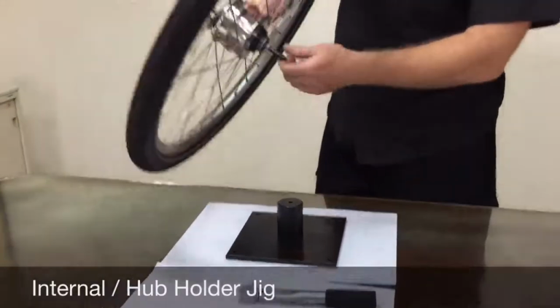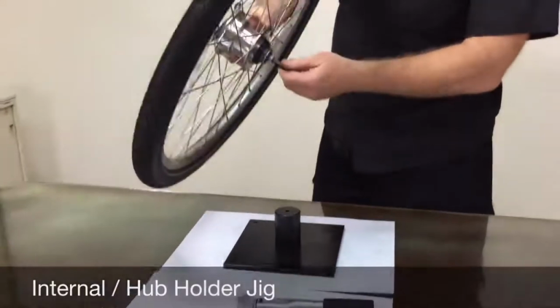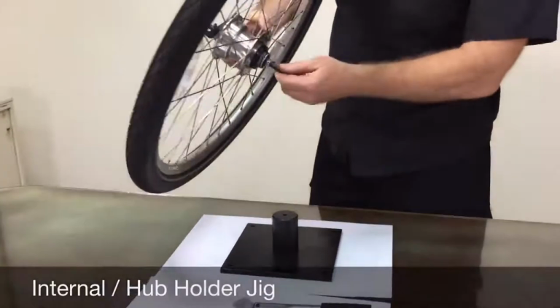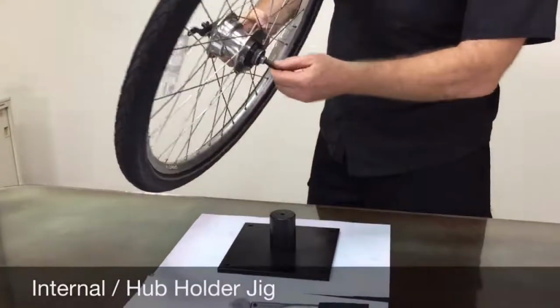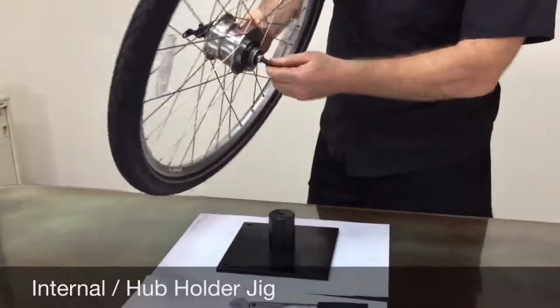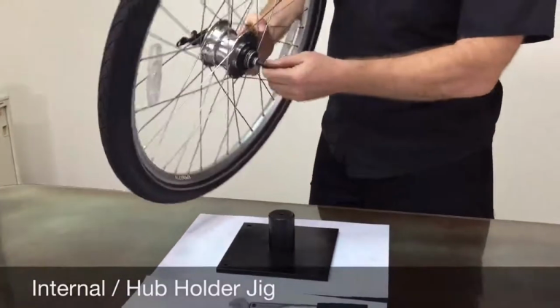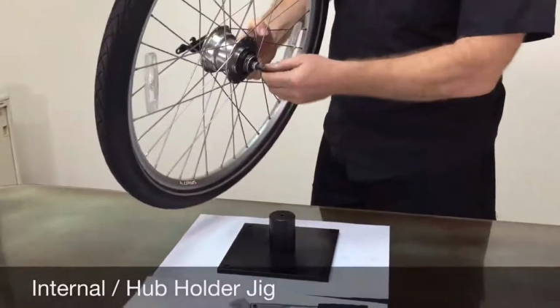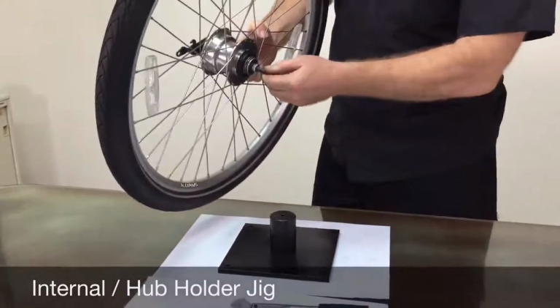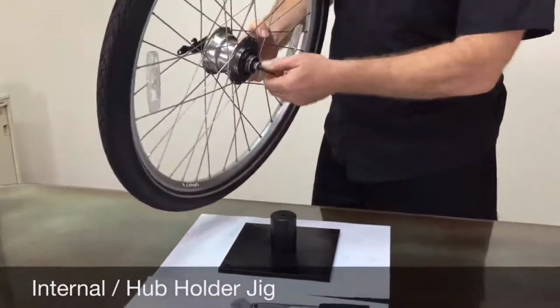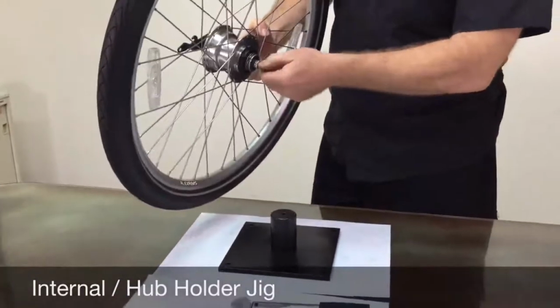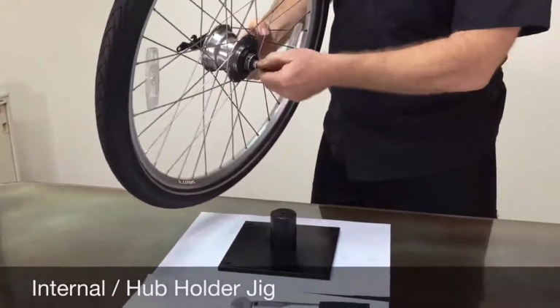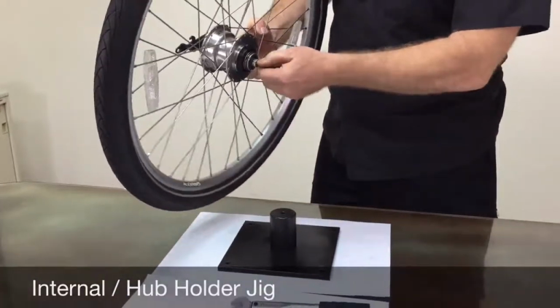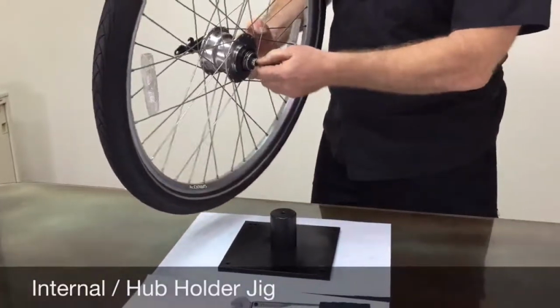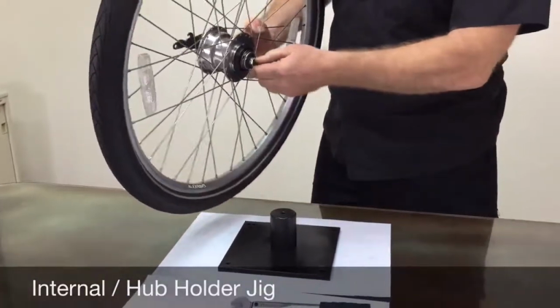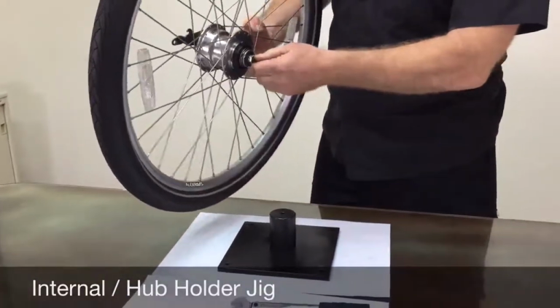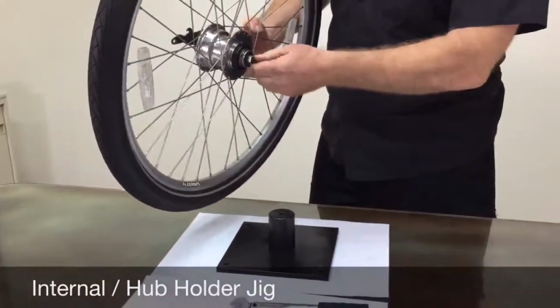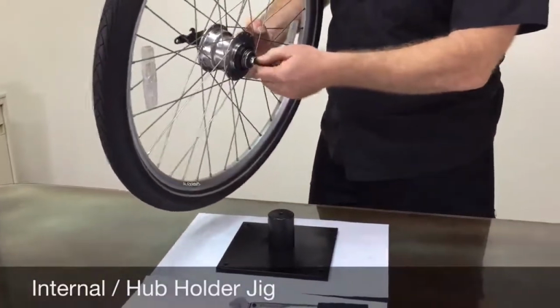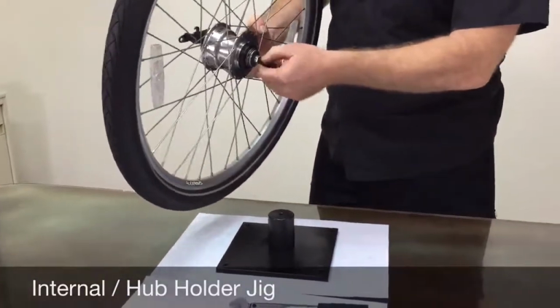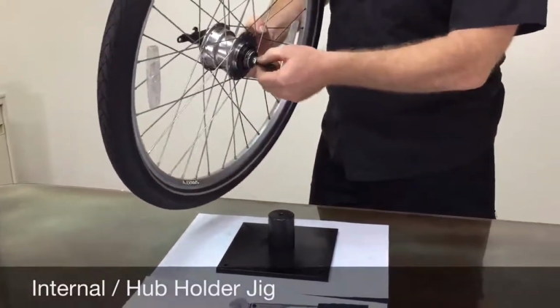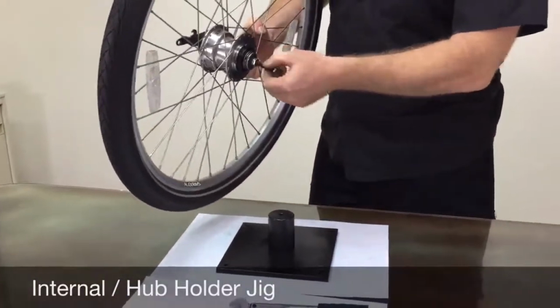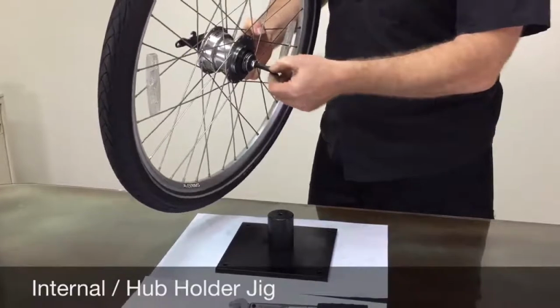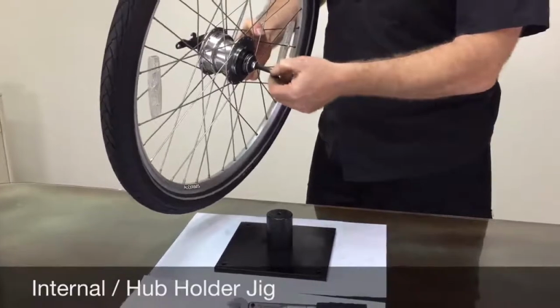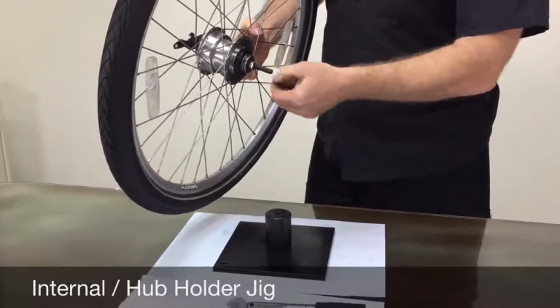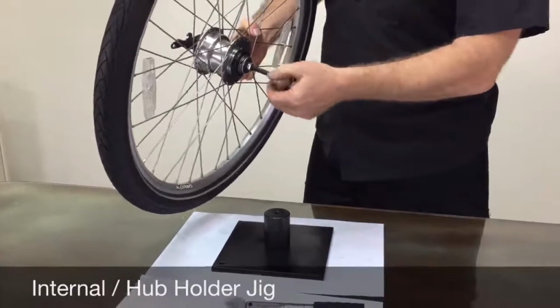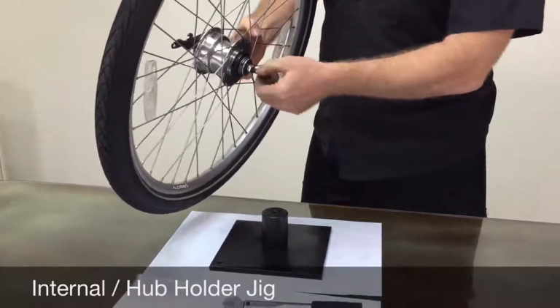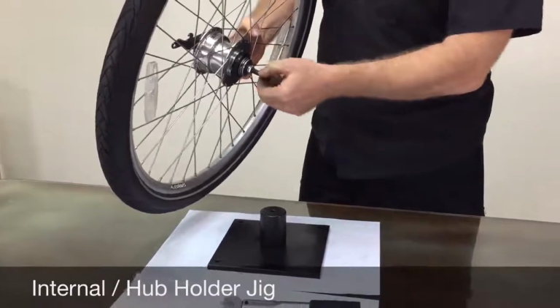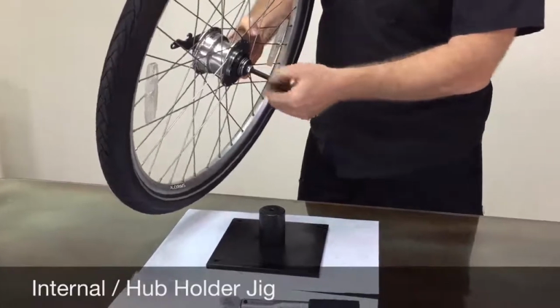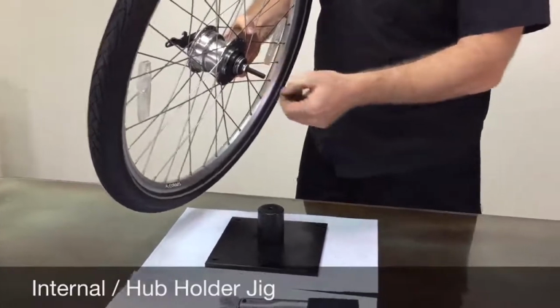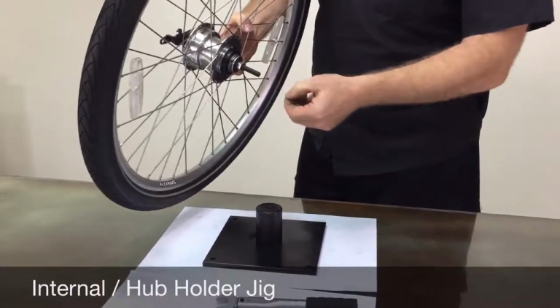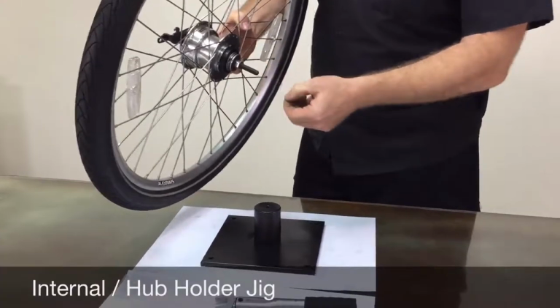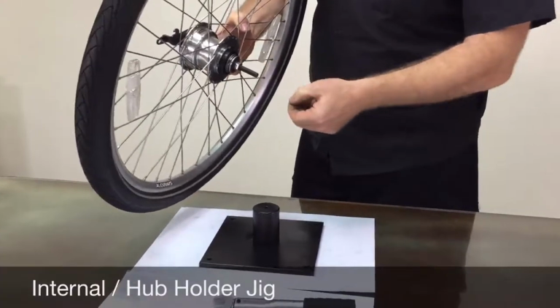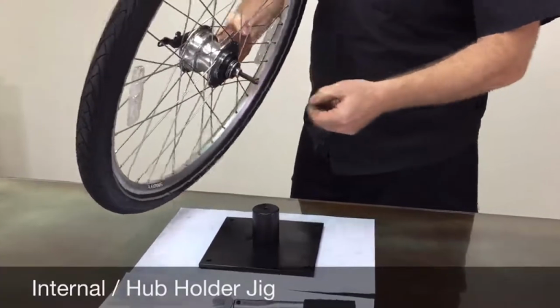When clamping the axle, make sure to only clamp on the flats.